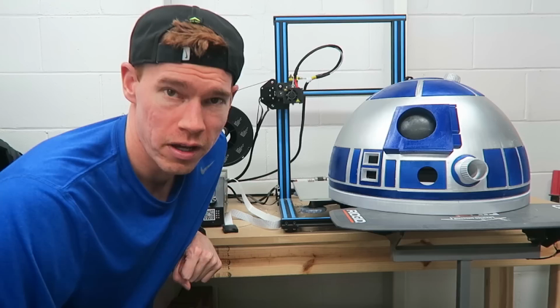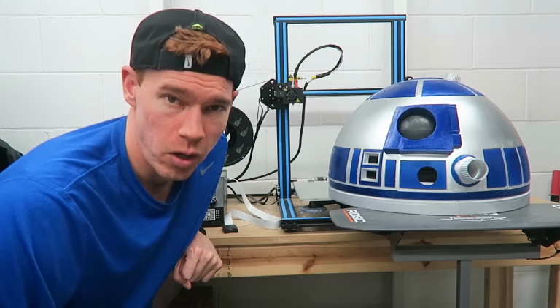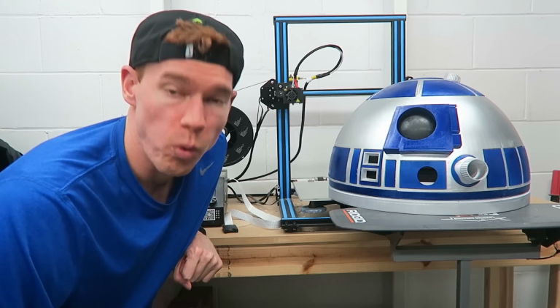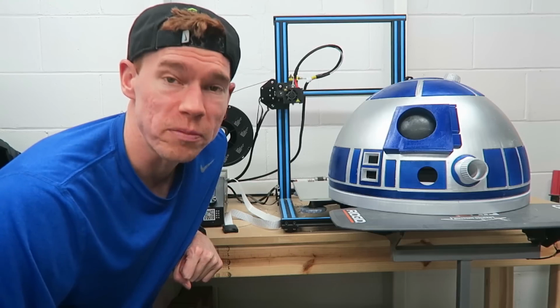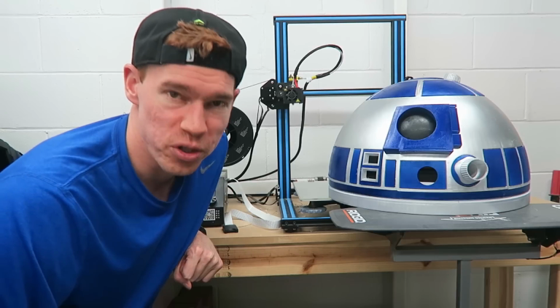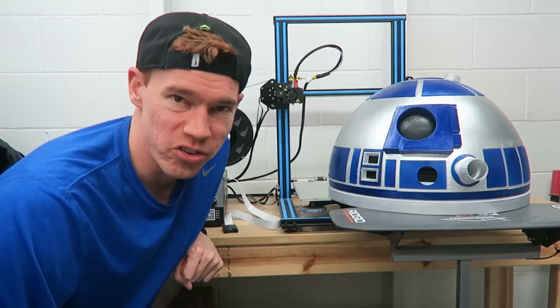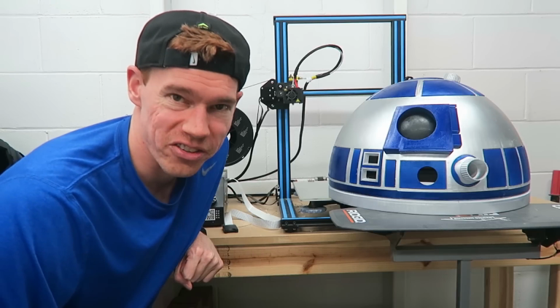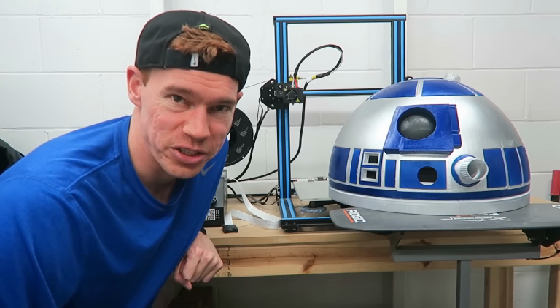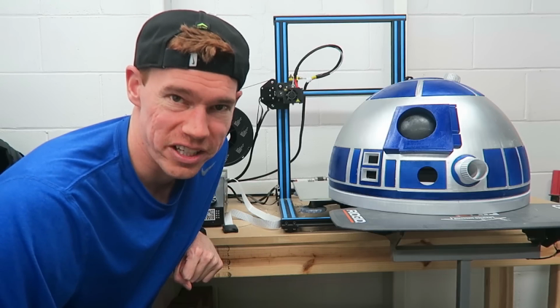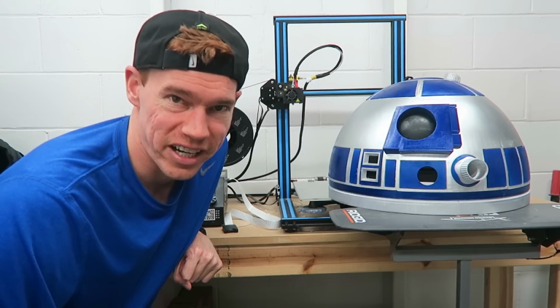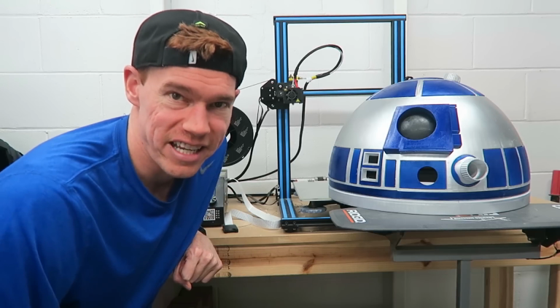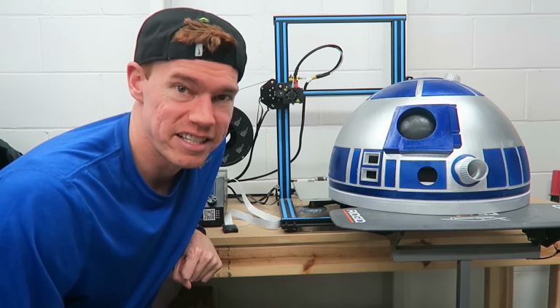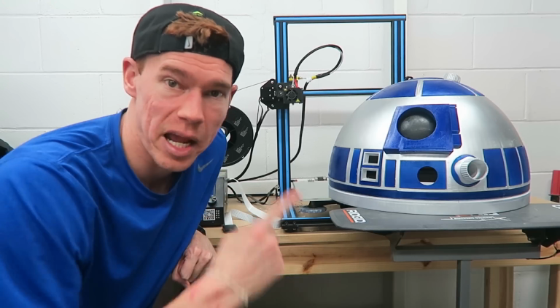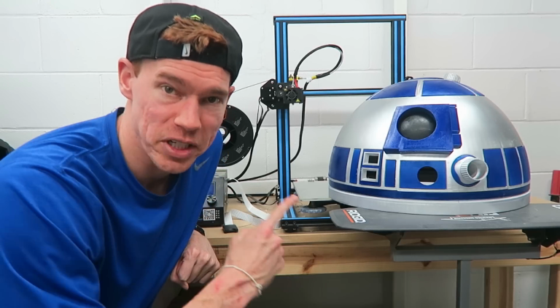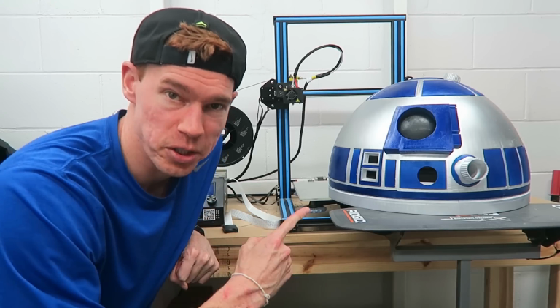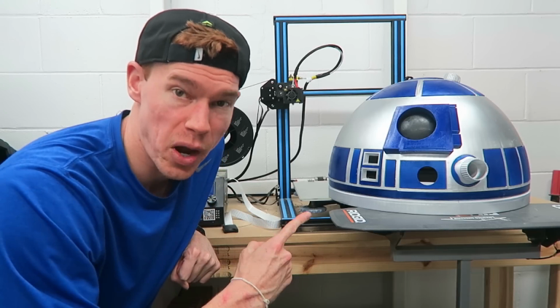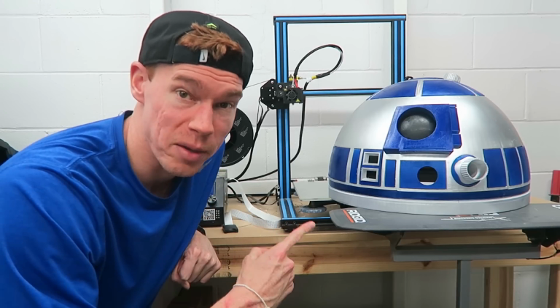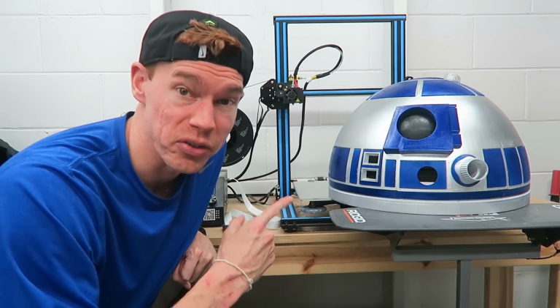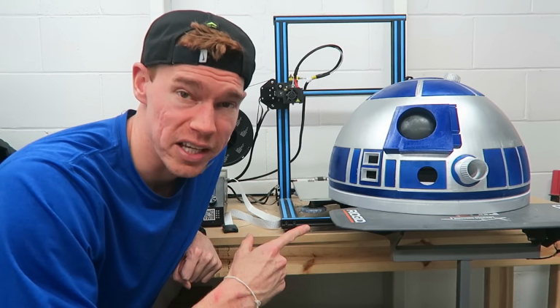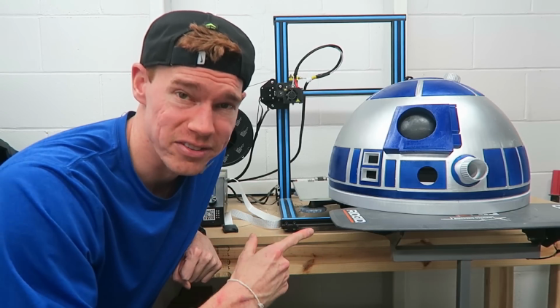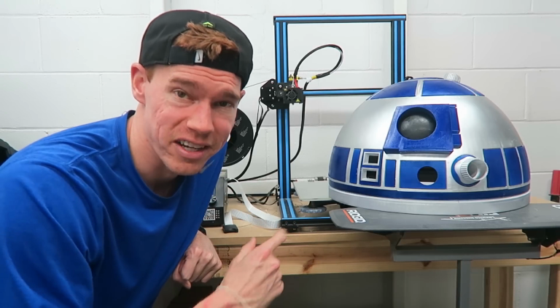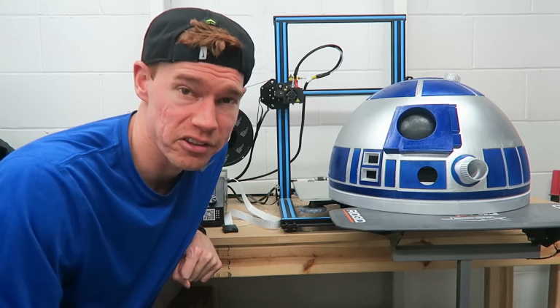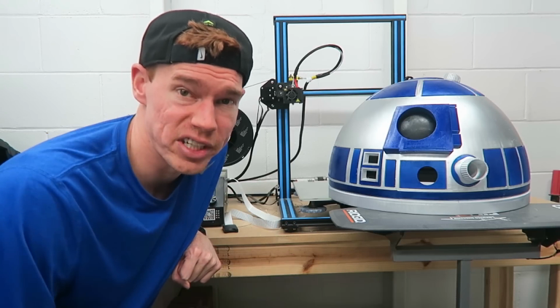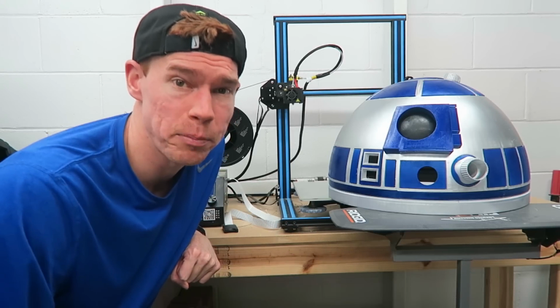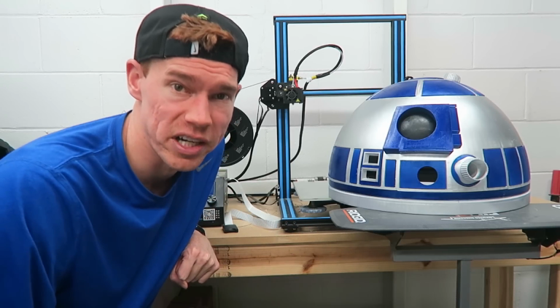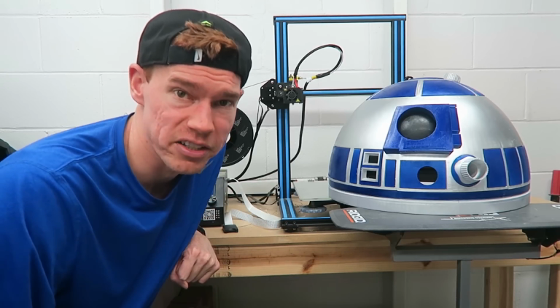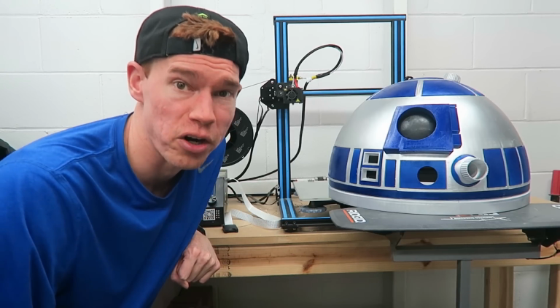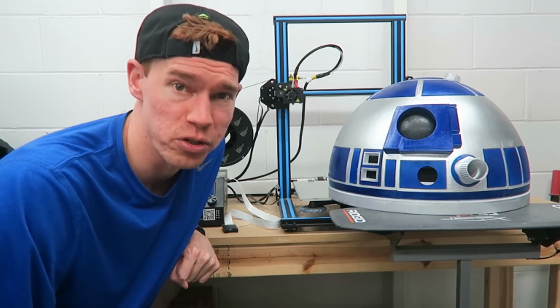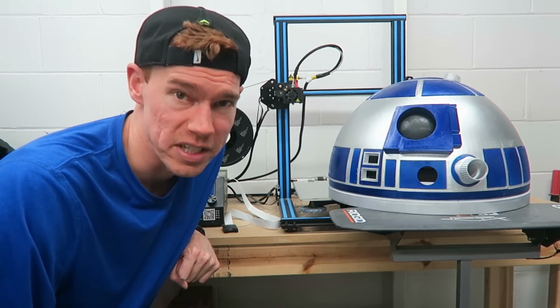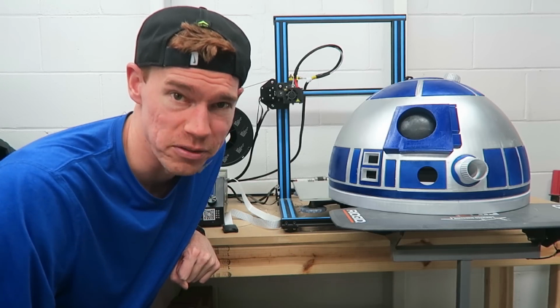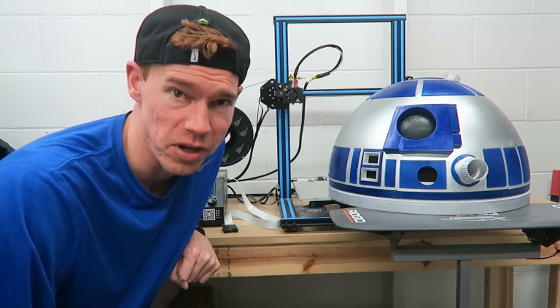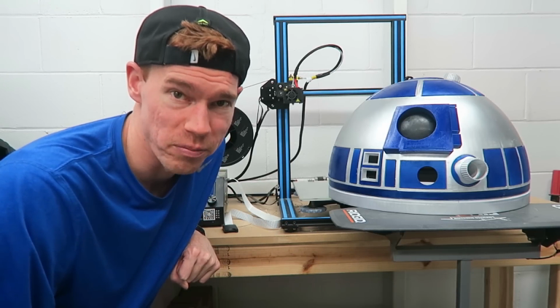Welcome to Lethal Engineering. Today I'm going to show you how I built this — a 3D printed R2-D2 dome.